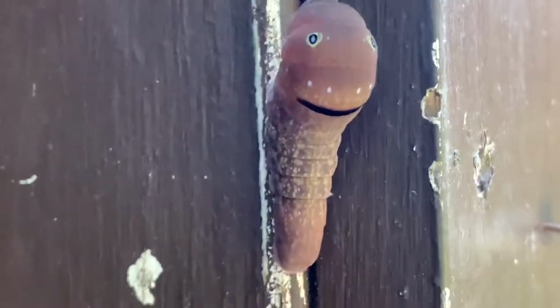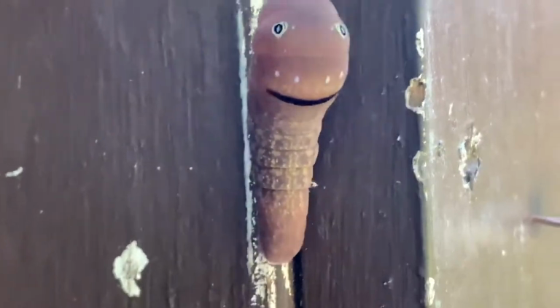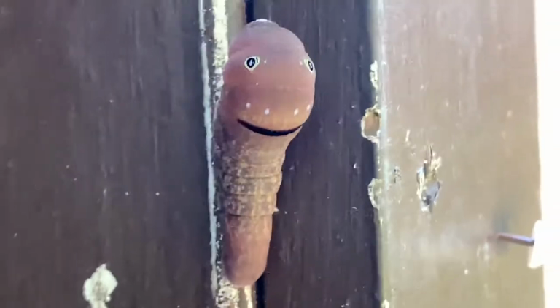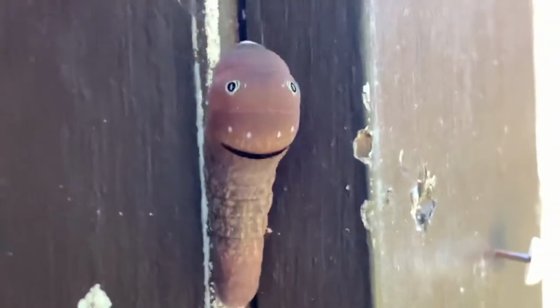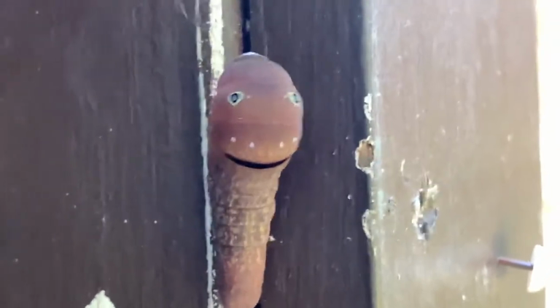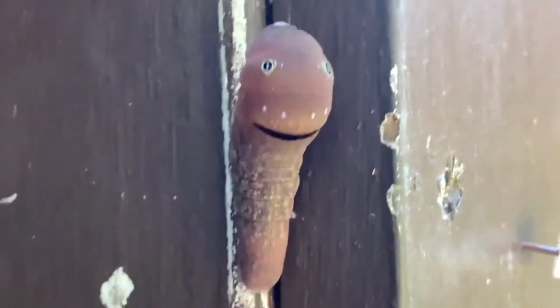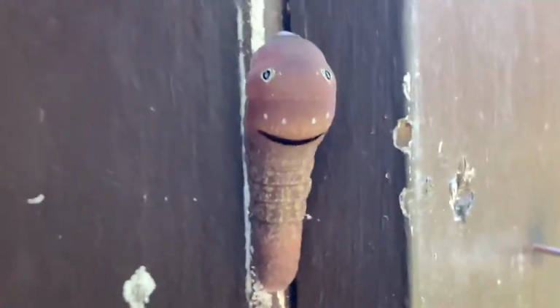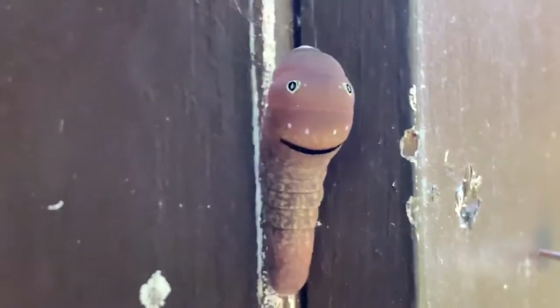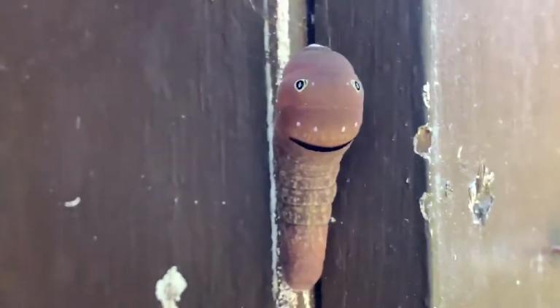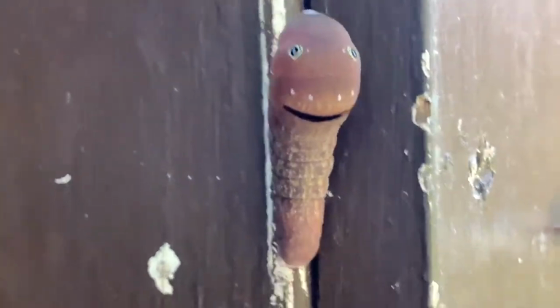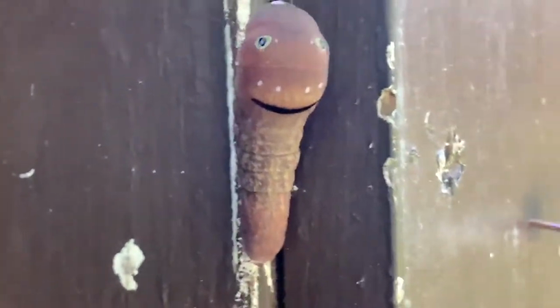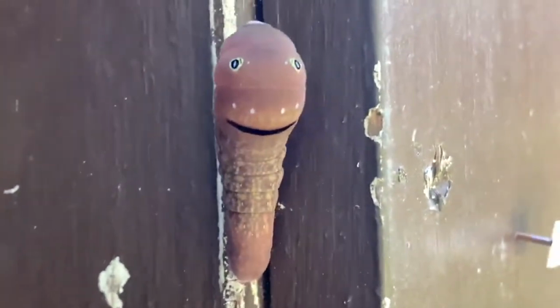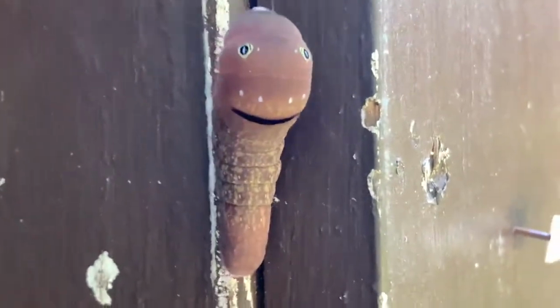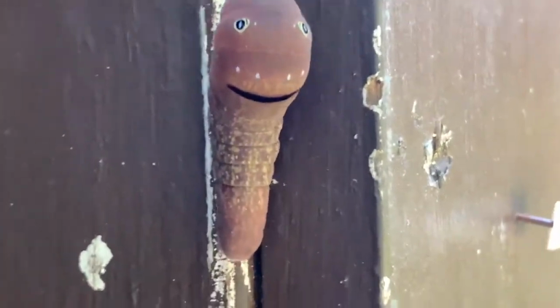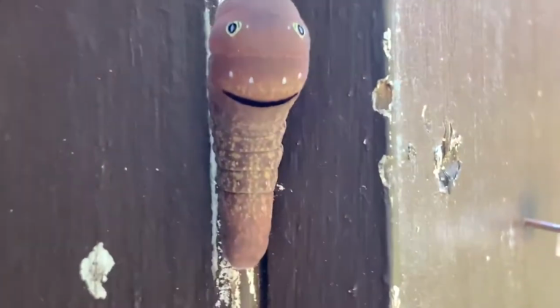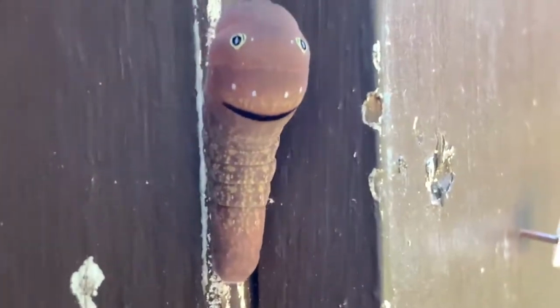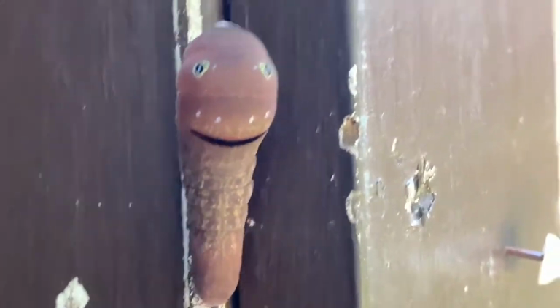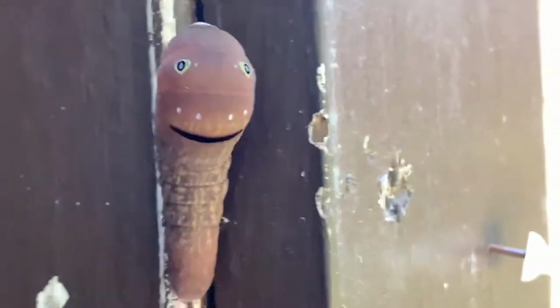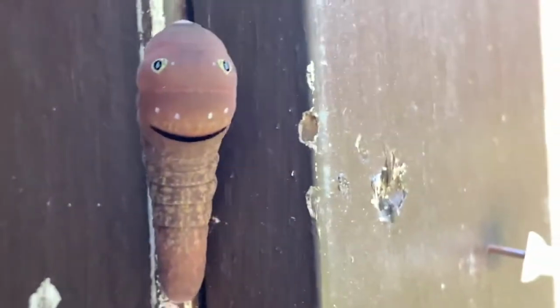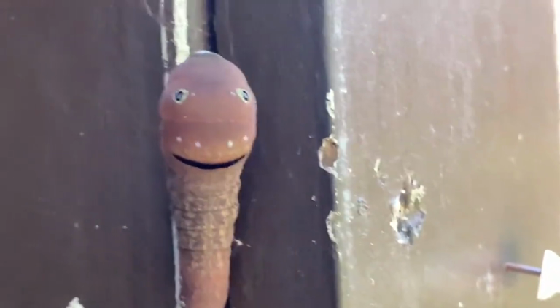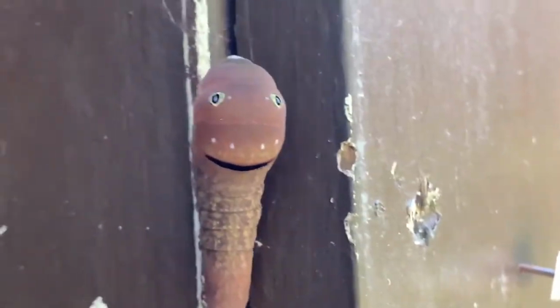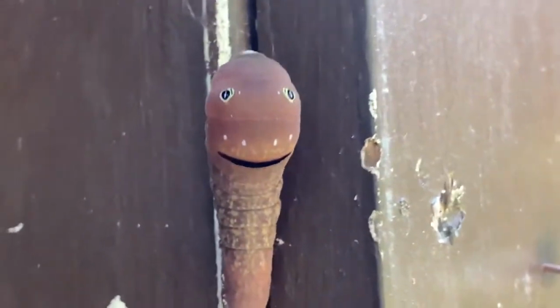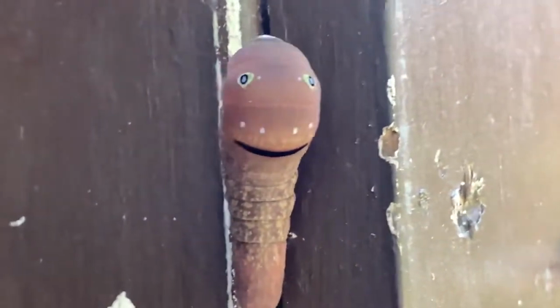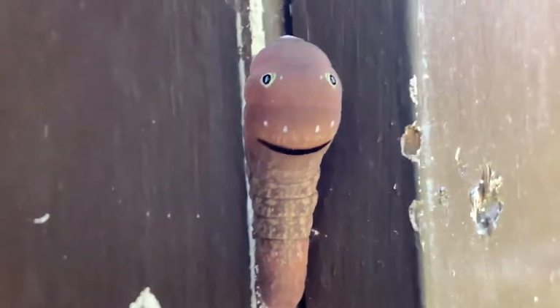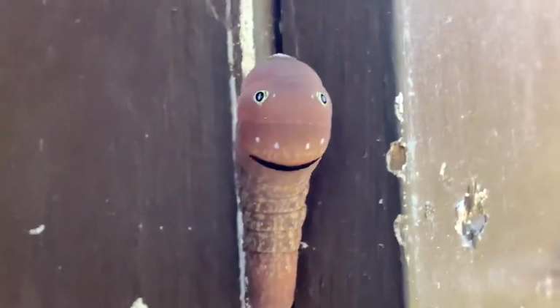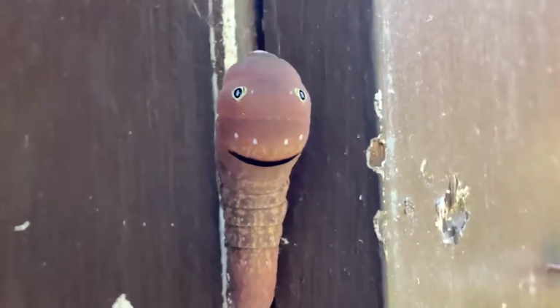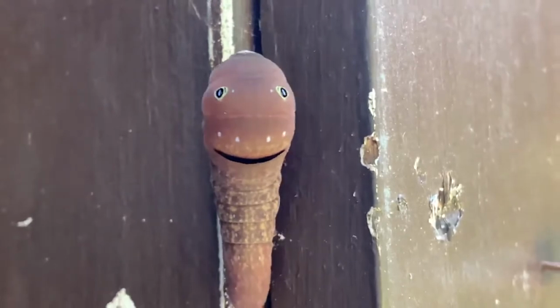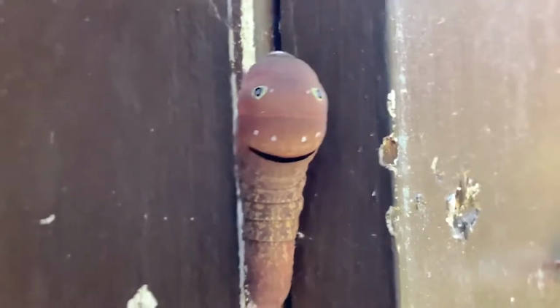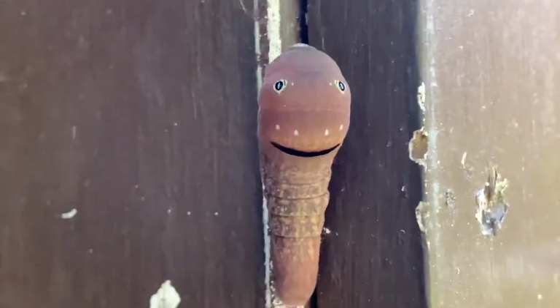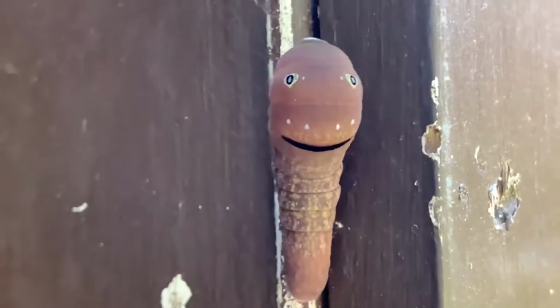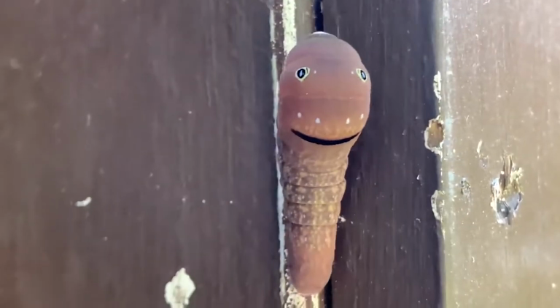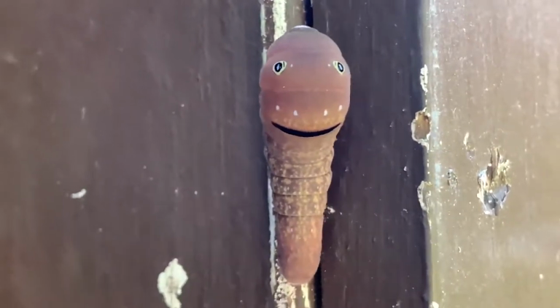I'm guessing that's maybe how it protects itself from predators — looks like a big face smiling or something at you.